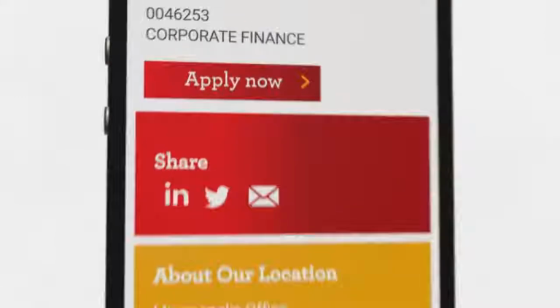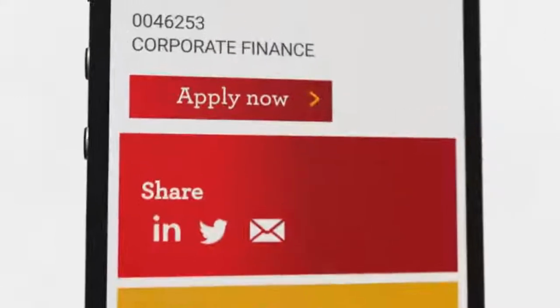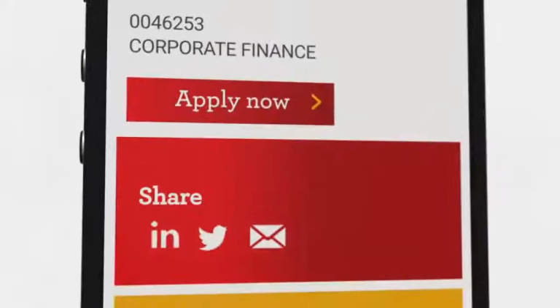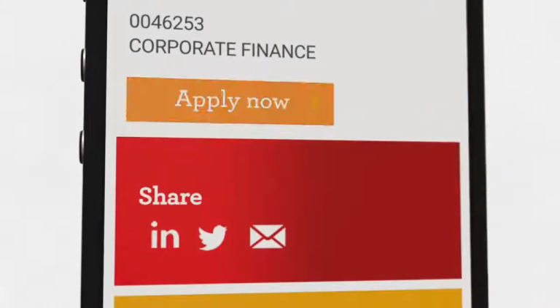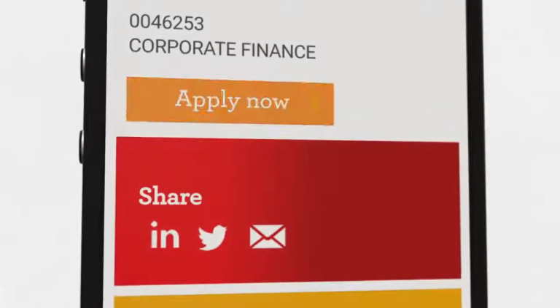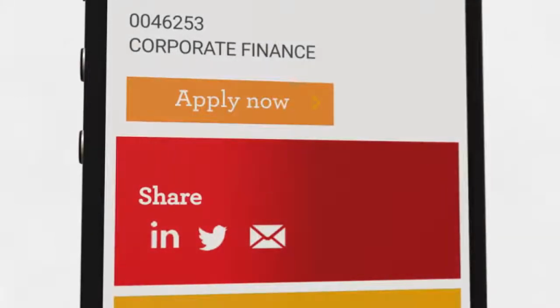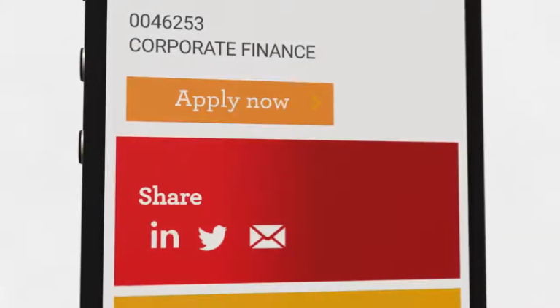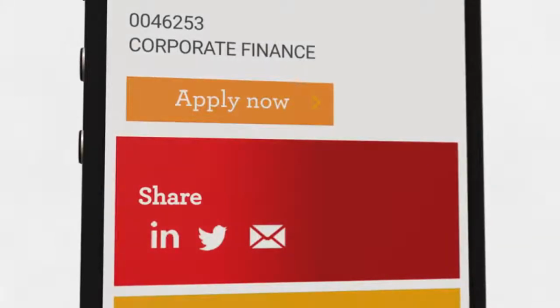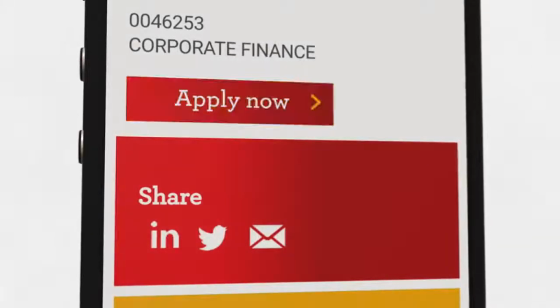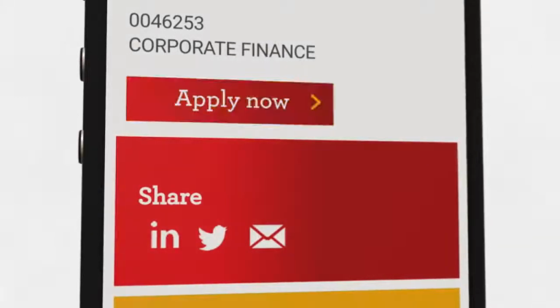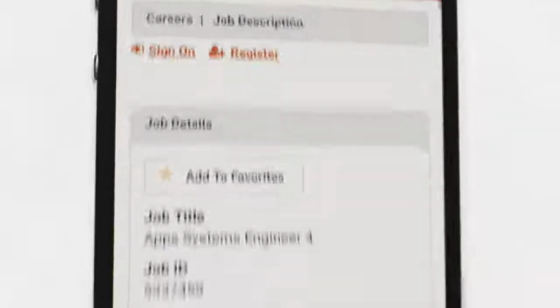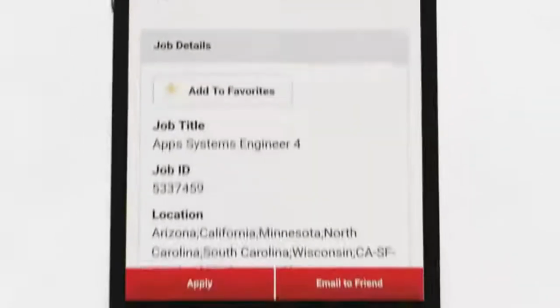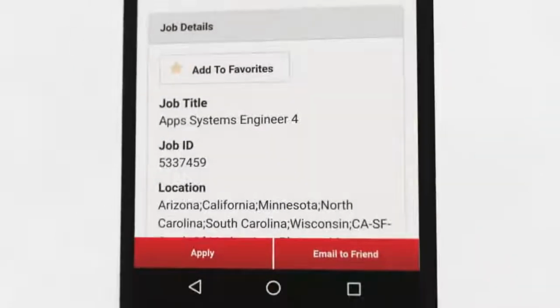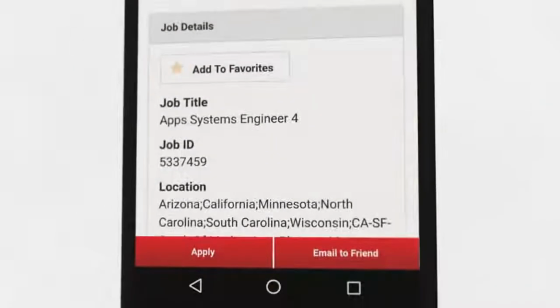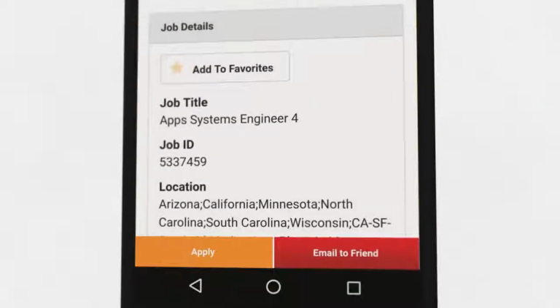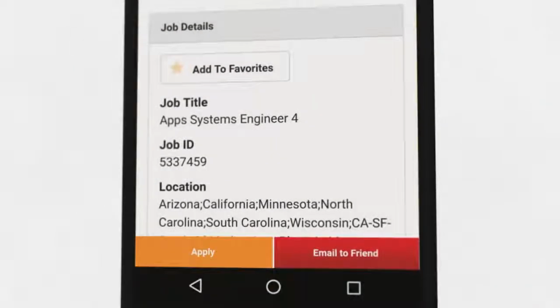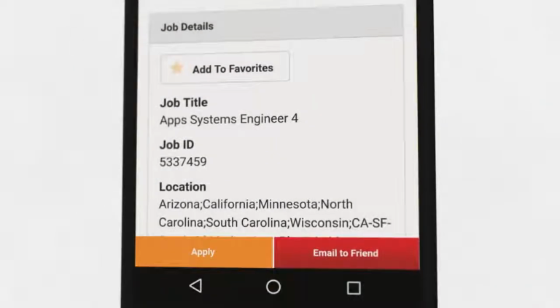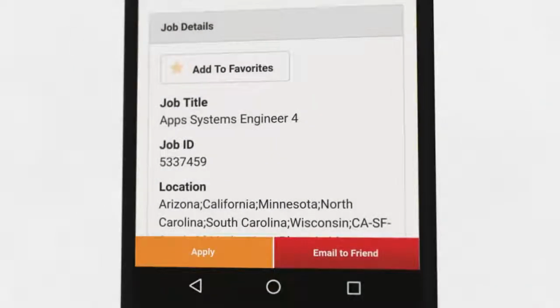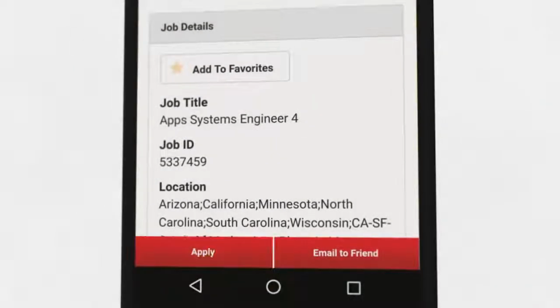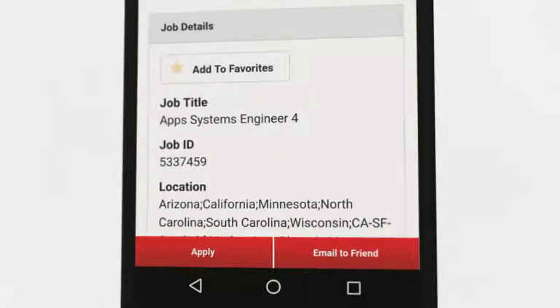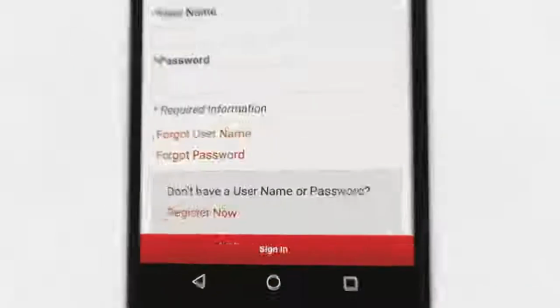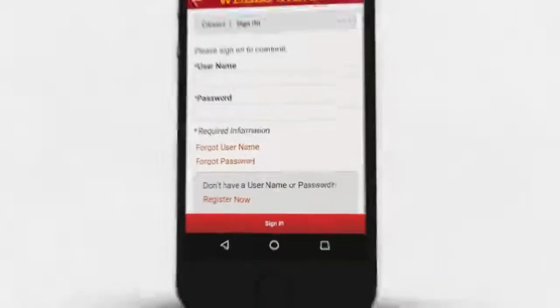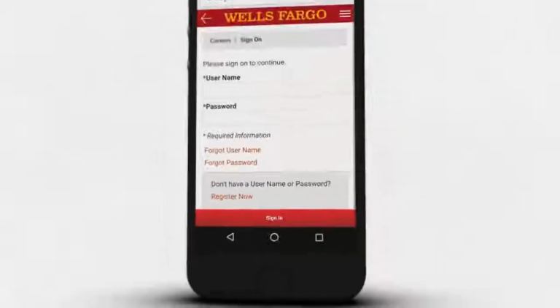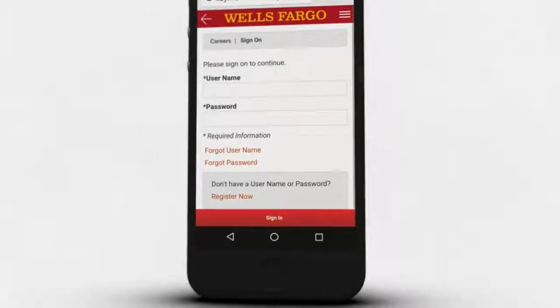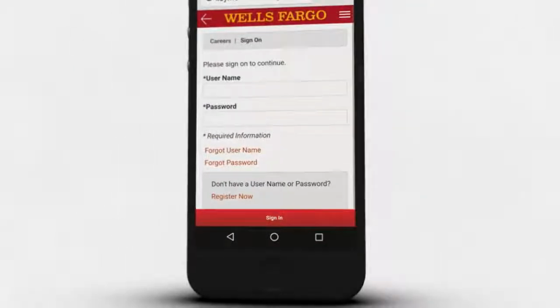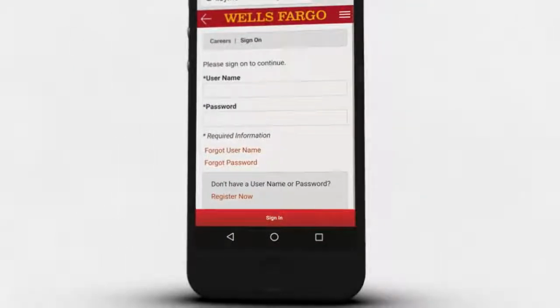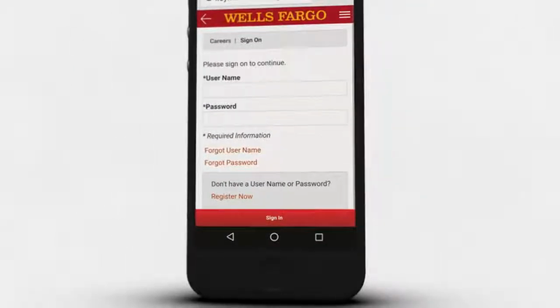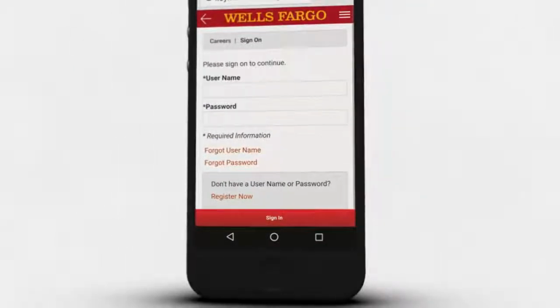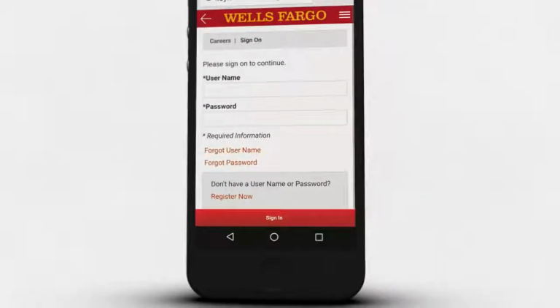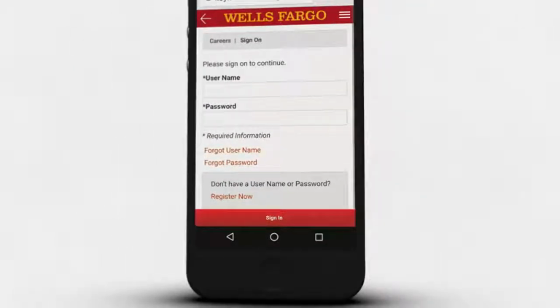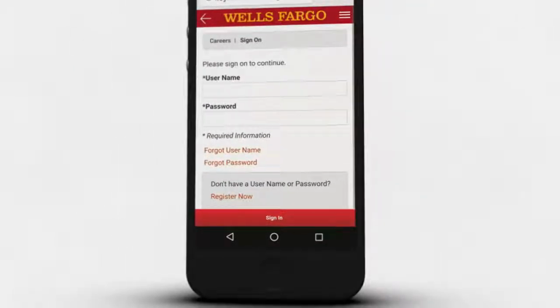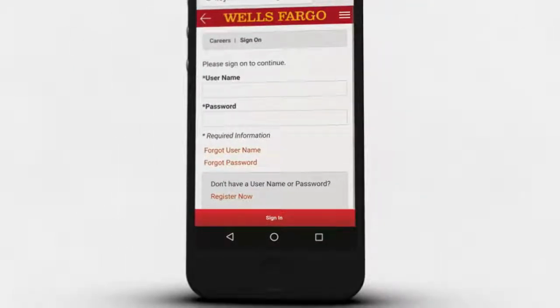Click apply now. At the bottom, click apply to get to the login page and move on to the application process.